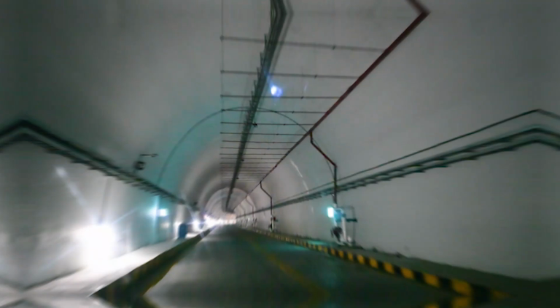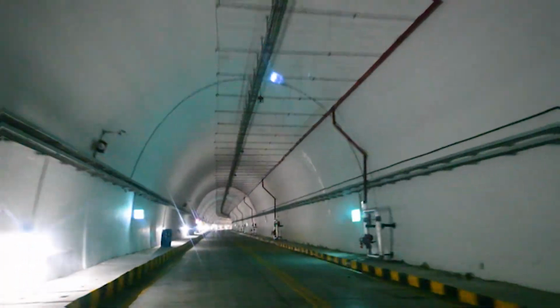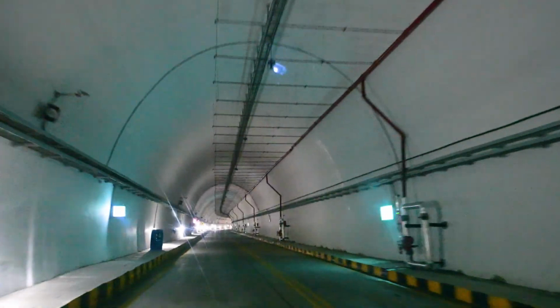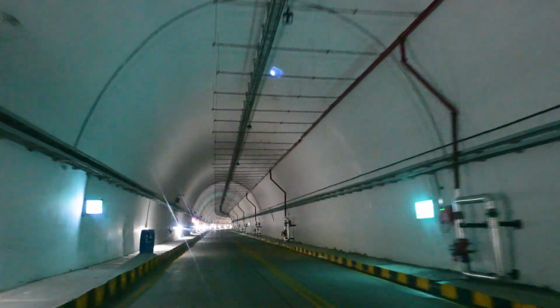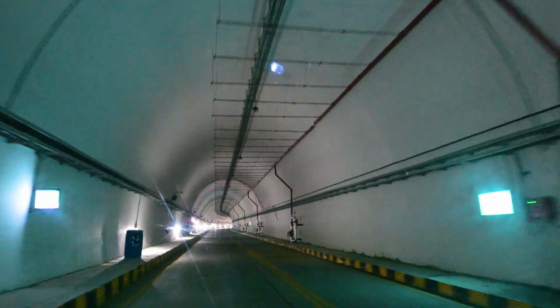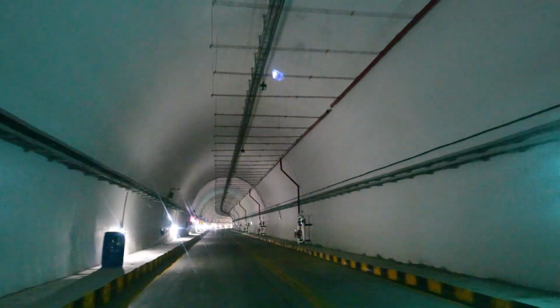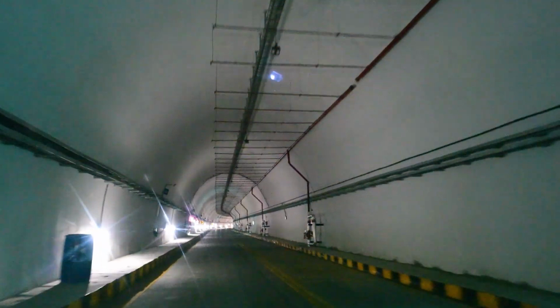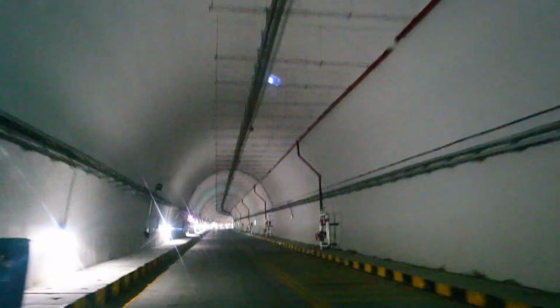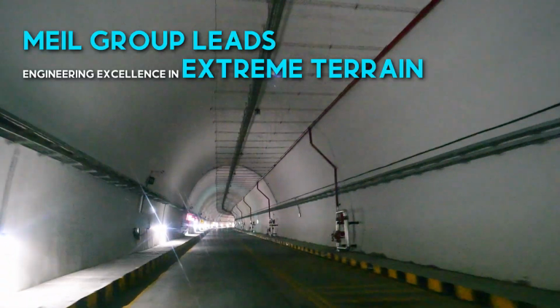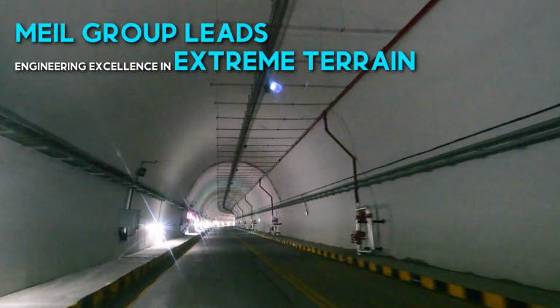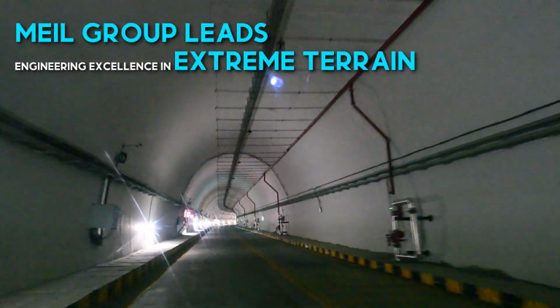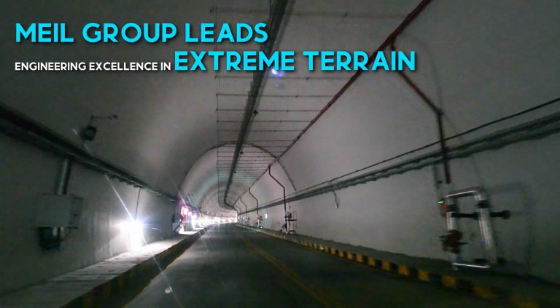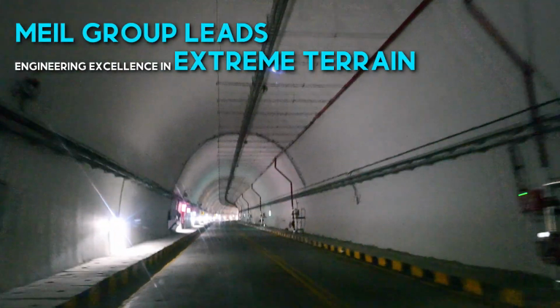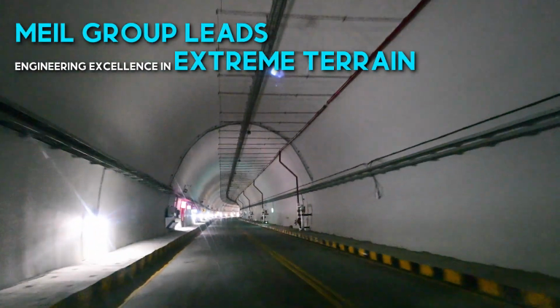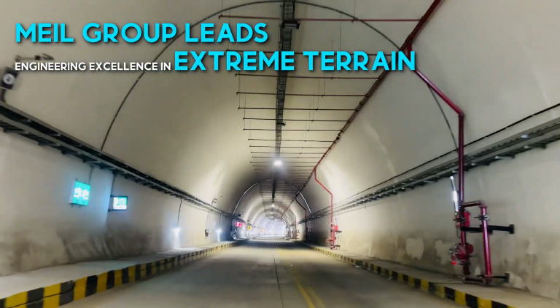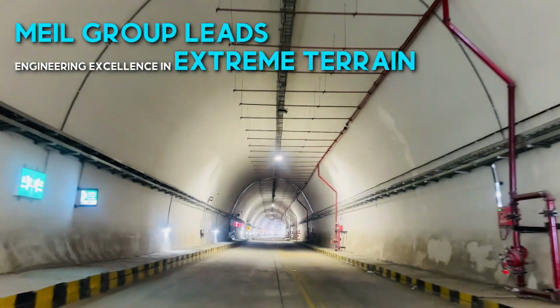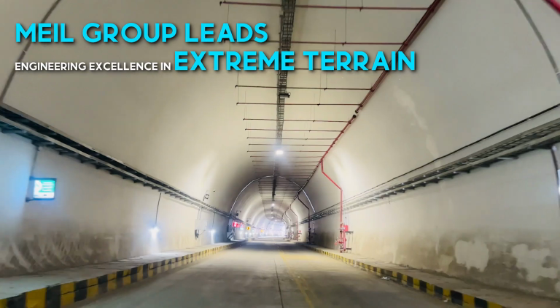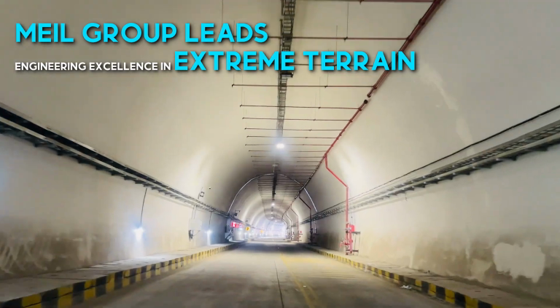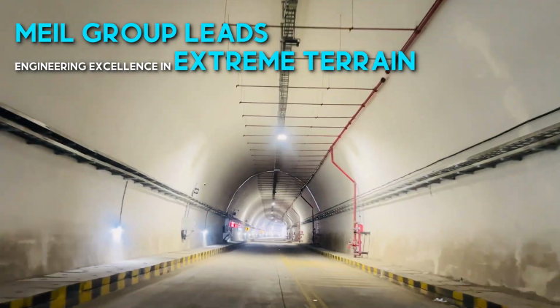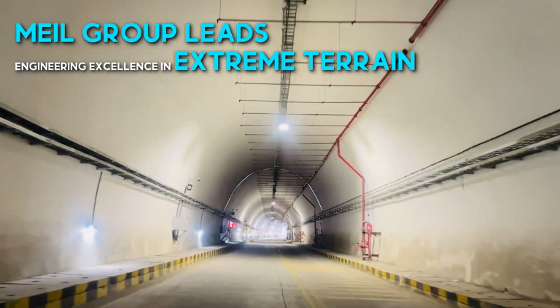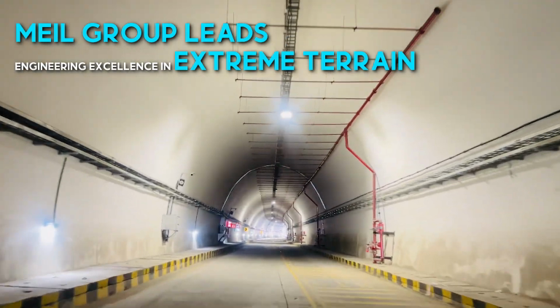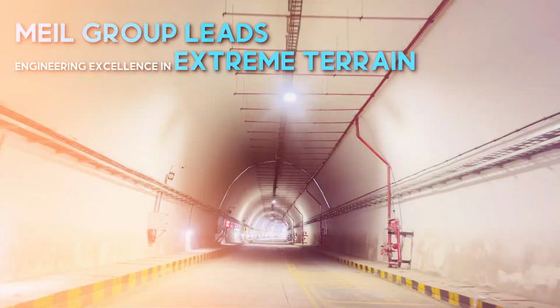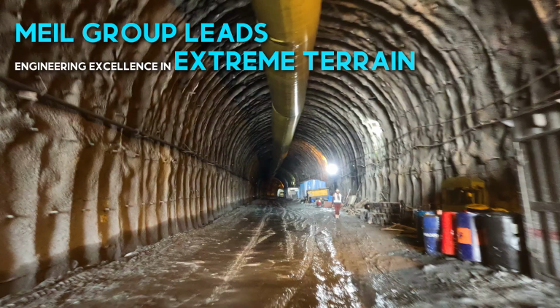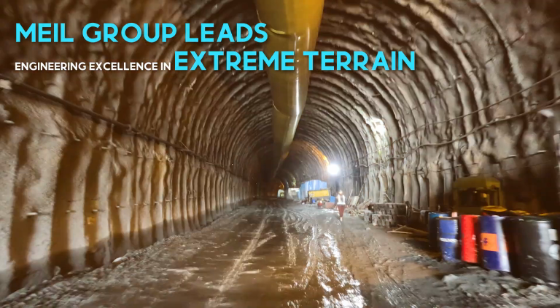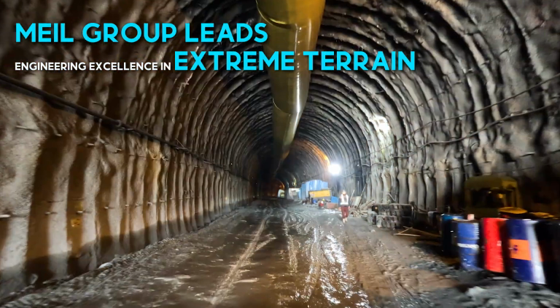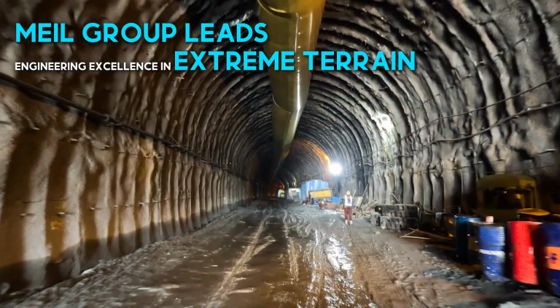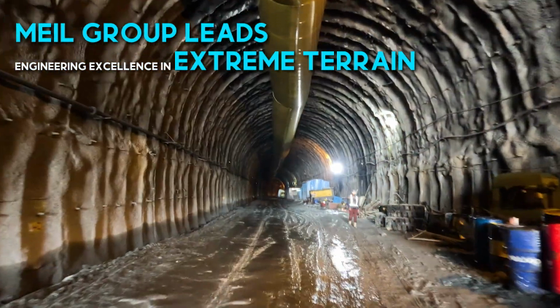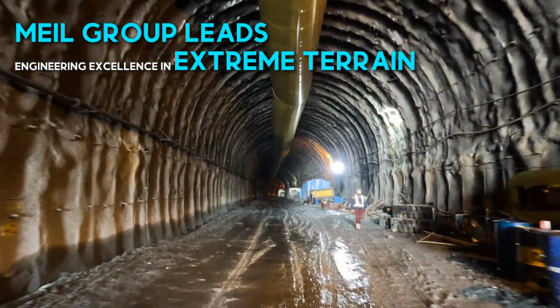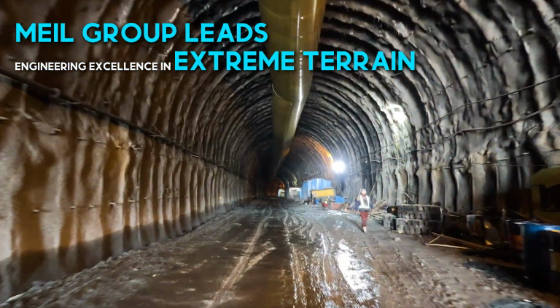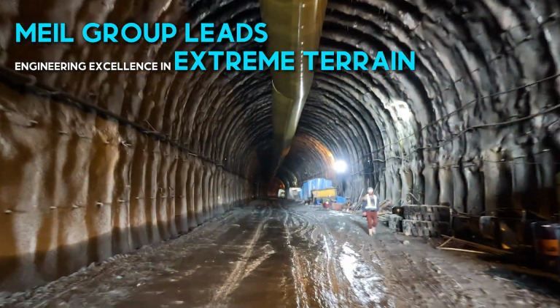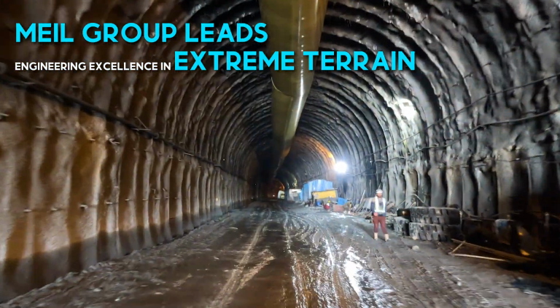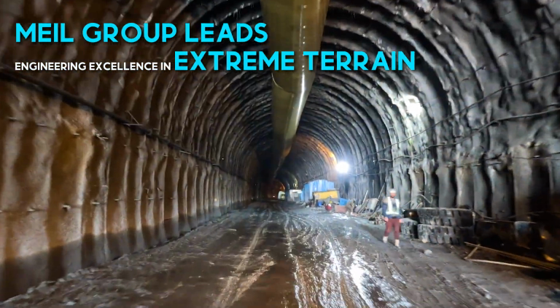At the forefront of this monumental project is the M.U.L. group, championing engineering excellence in one of the world's most extreme environments.